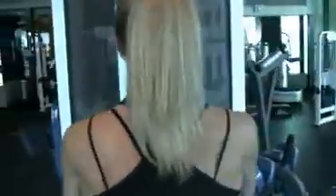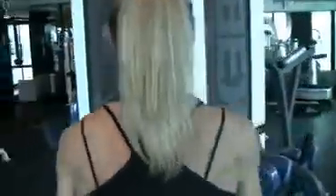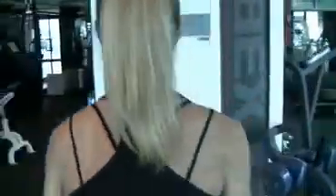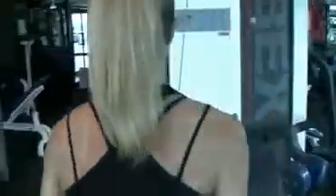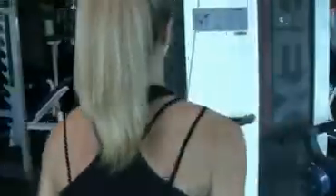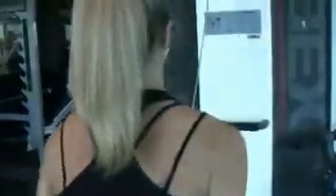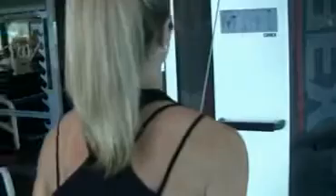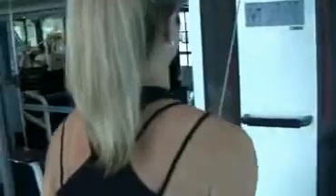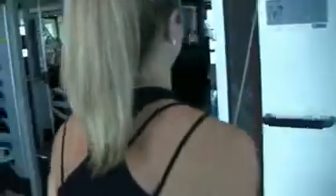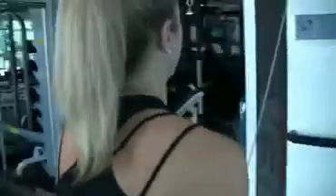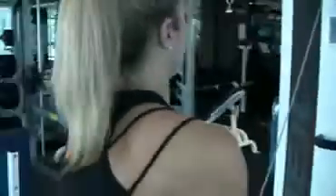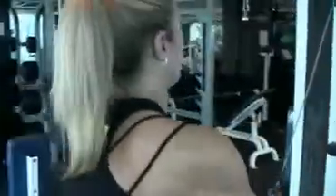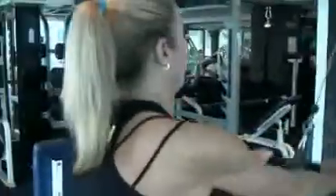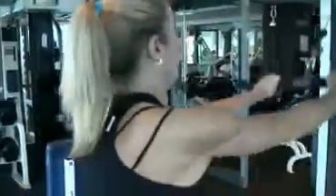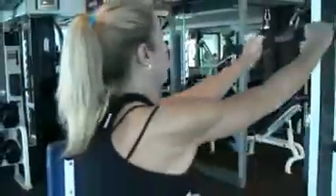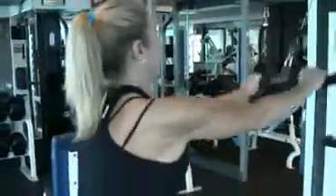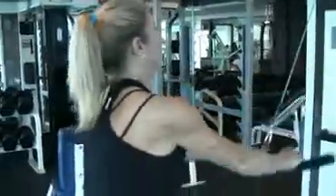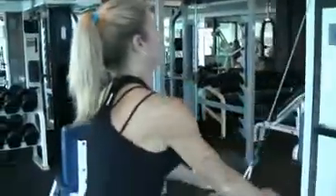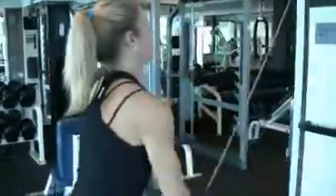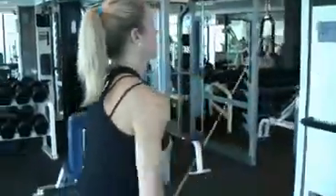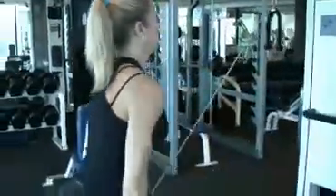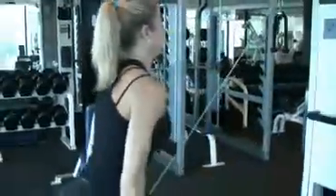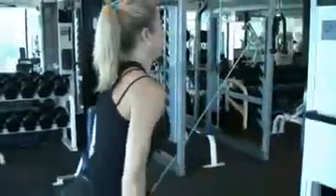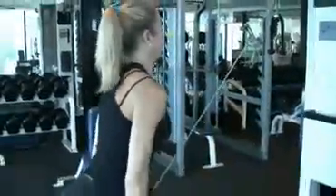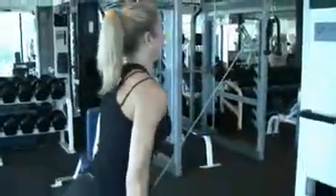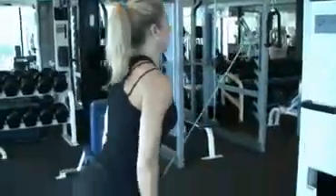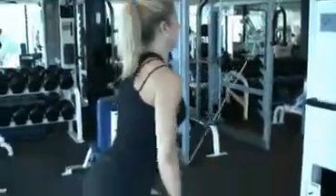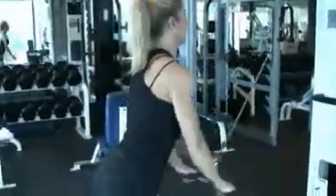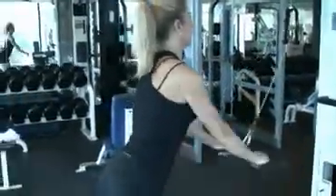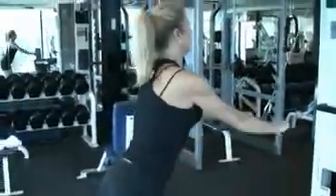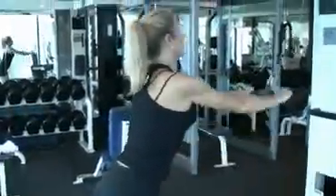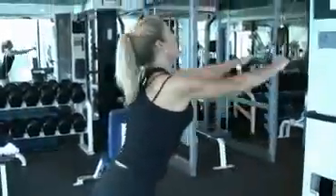Once the bar has almost reached your thighs, slowly raise it again to the starting position.